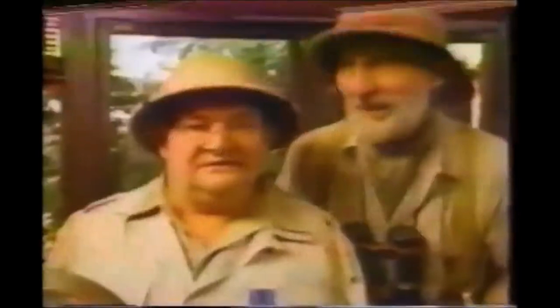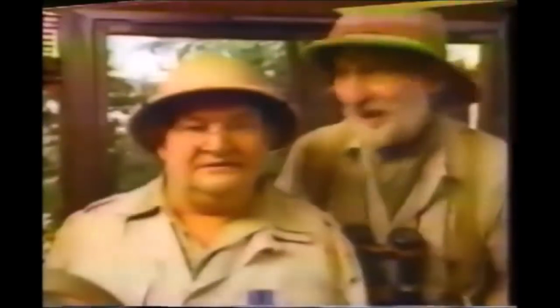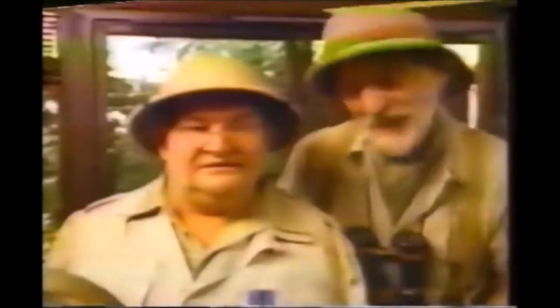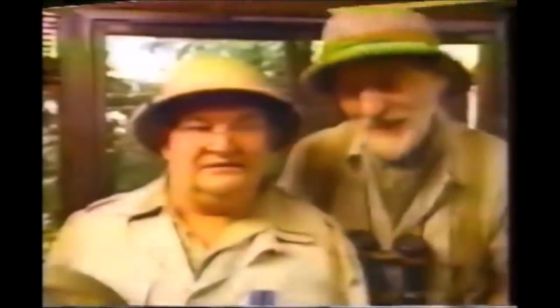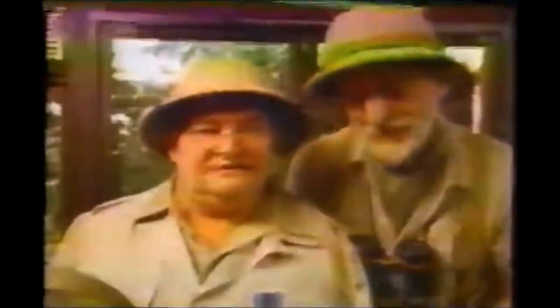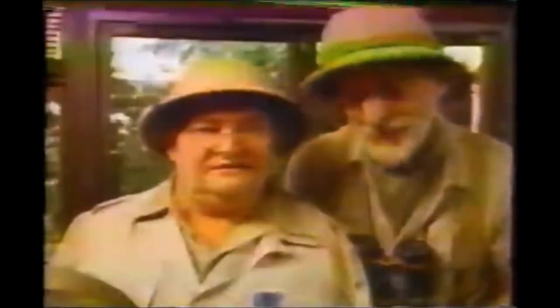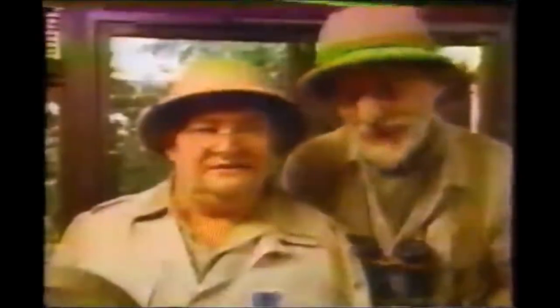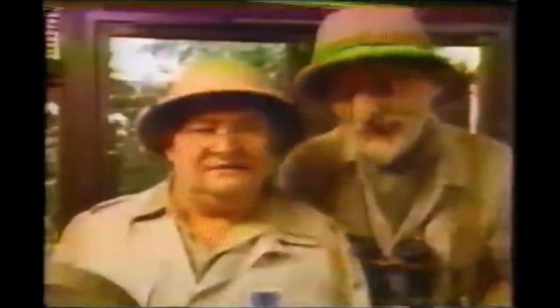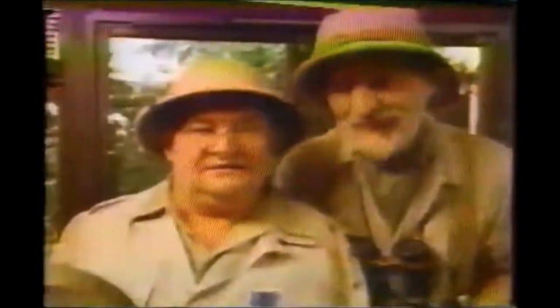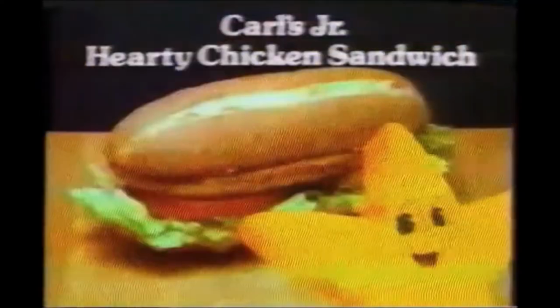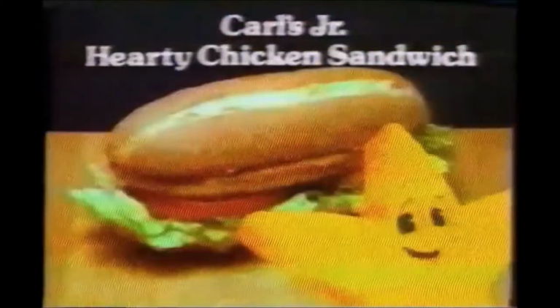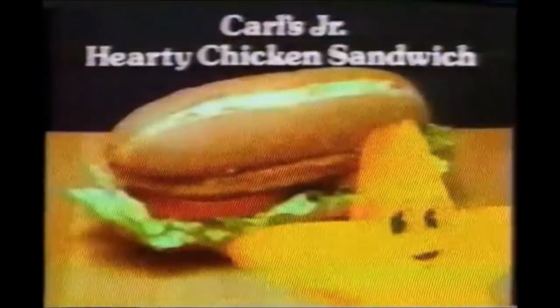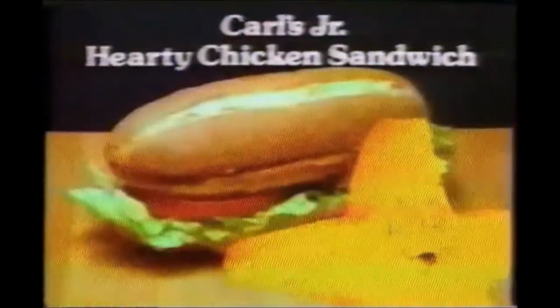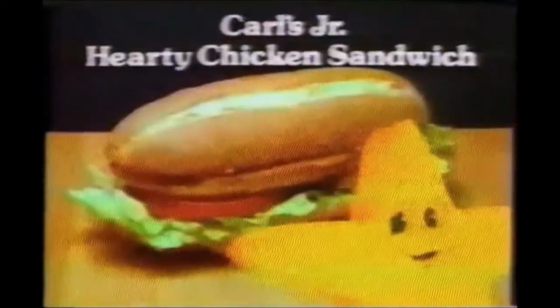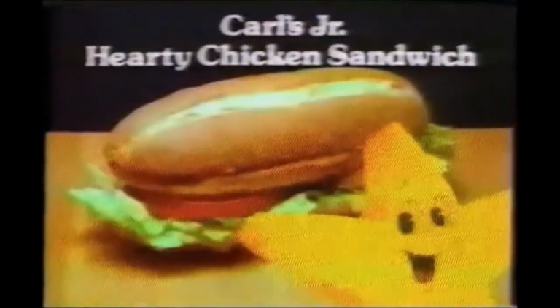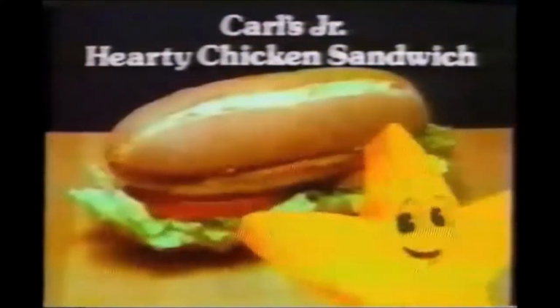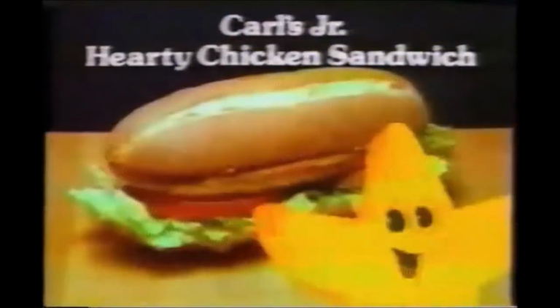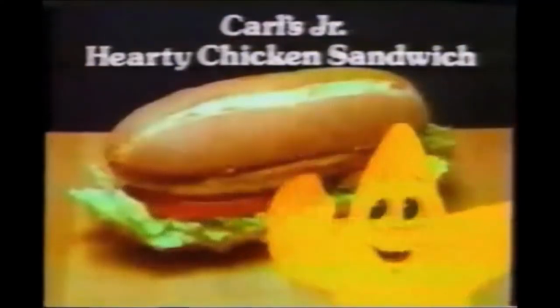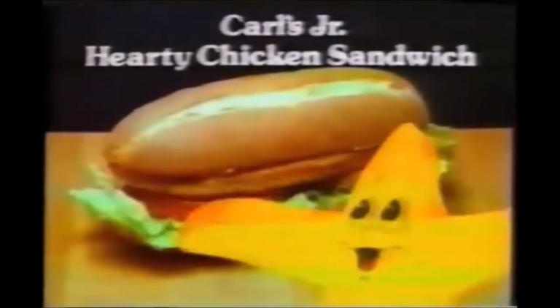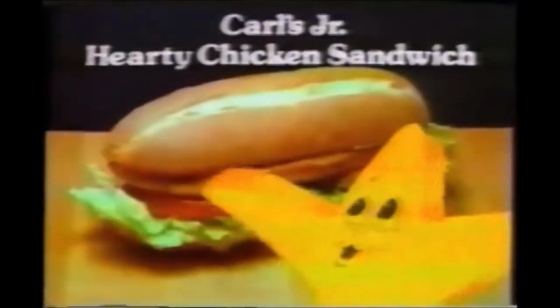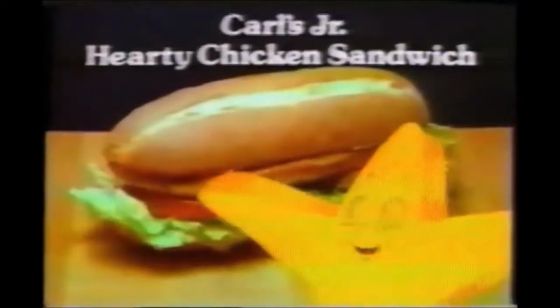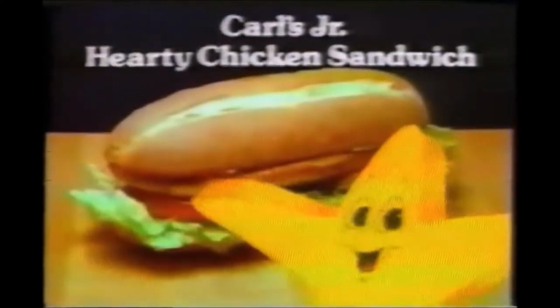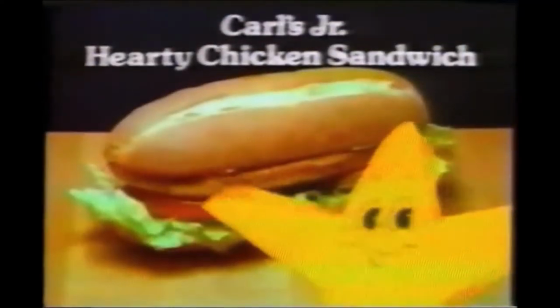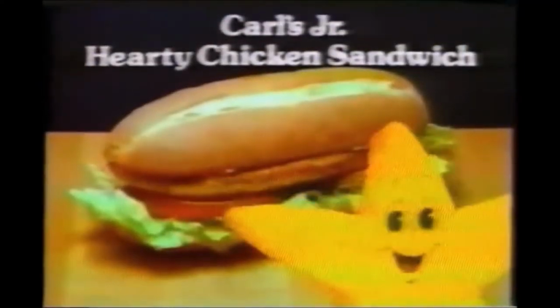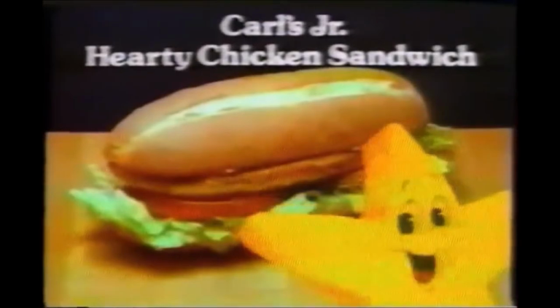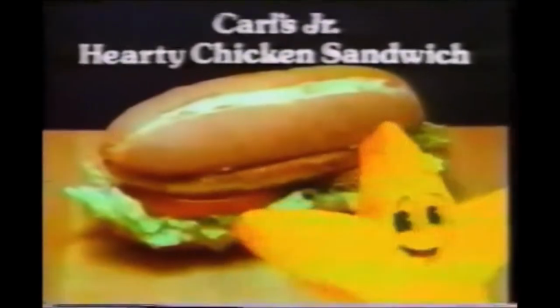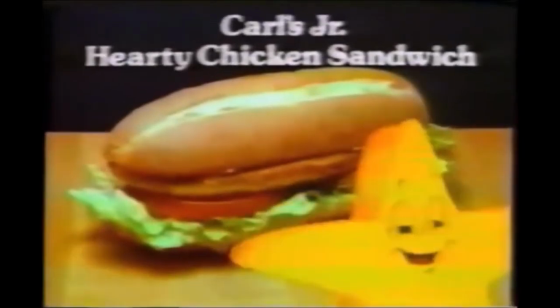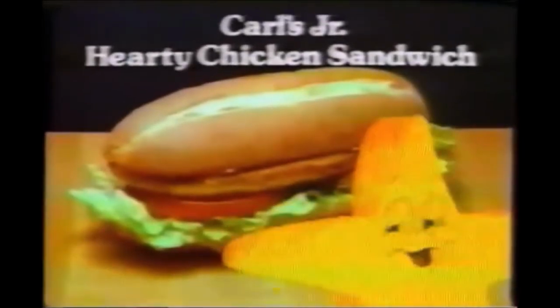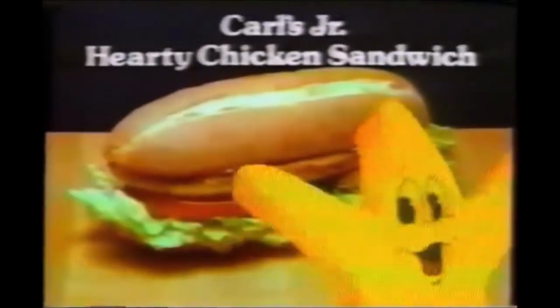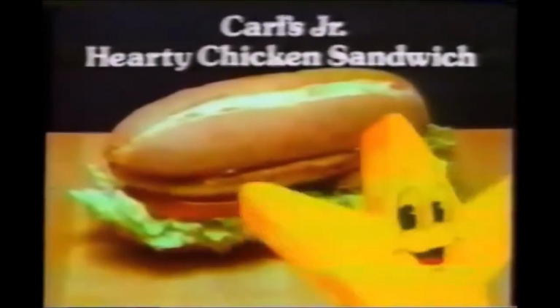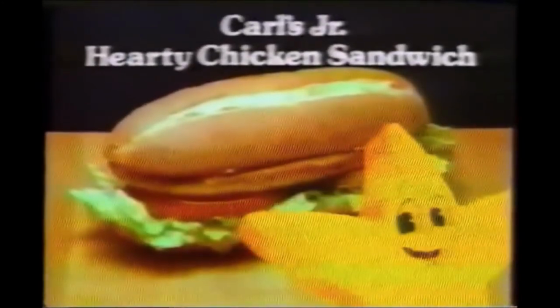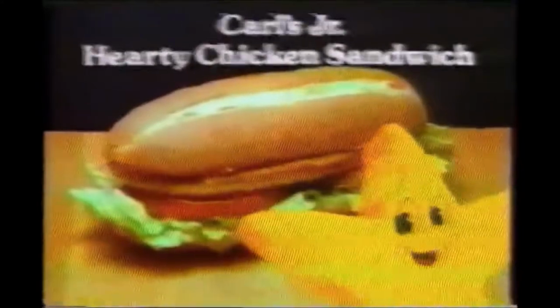I say, that is big. Carl's Jr. hearty chicken sandwich — maybe the biggest in the whole world.